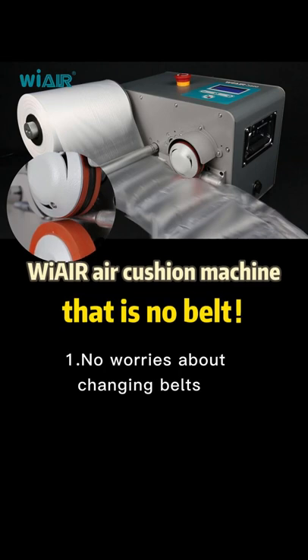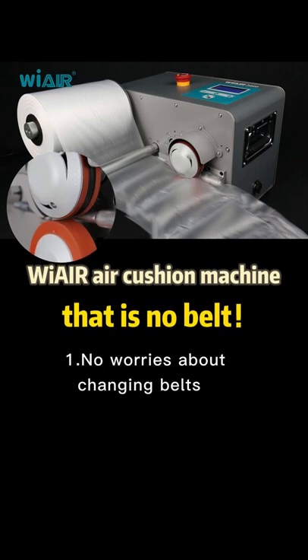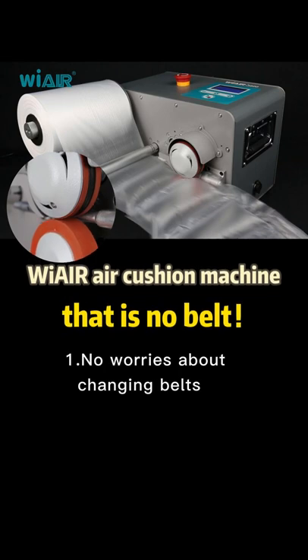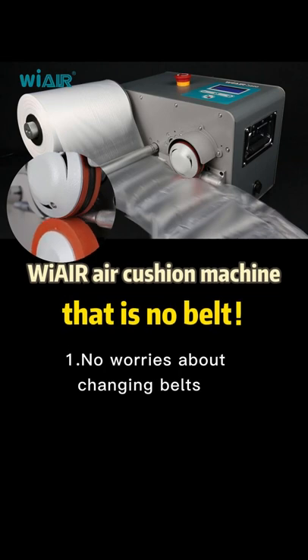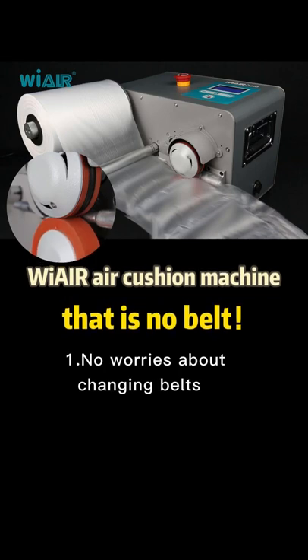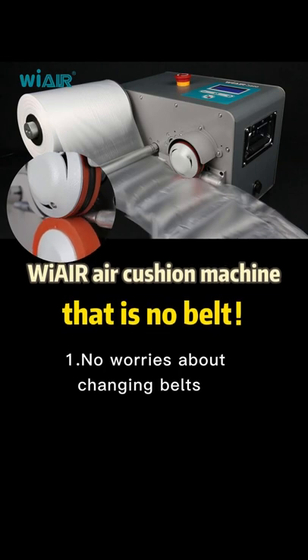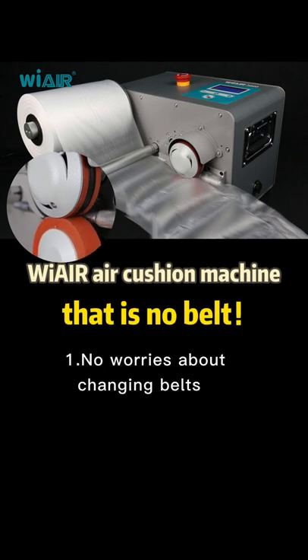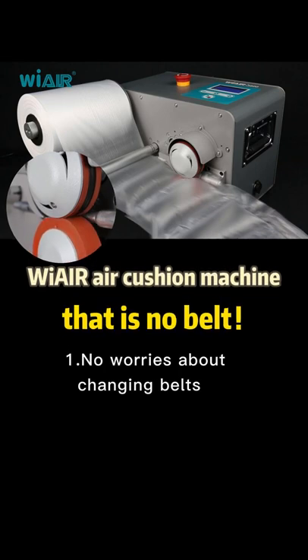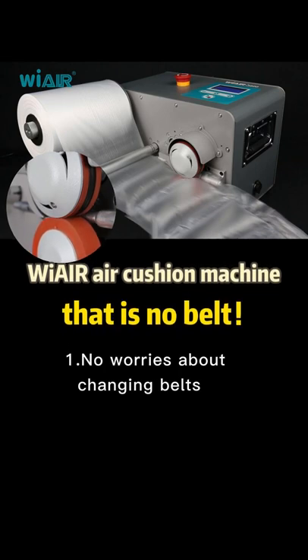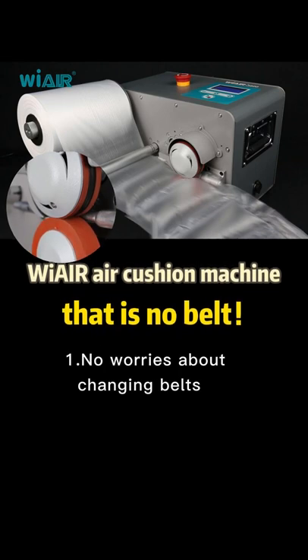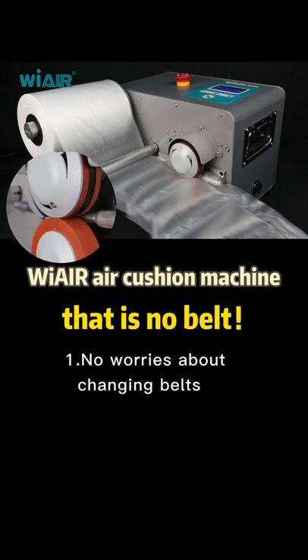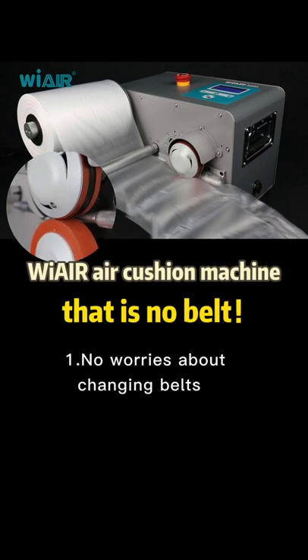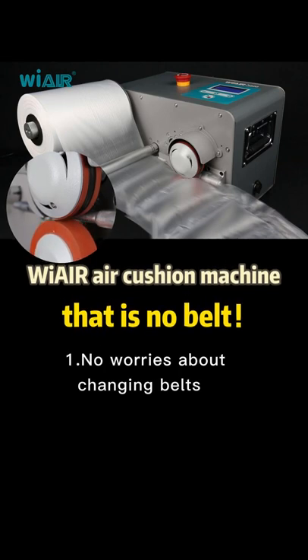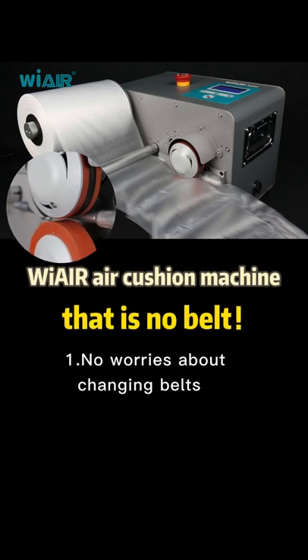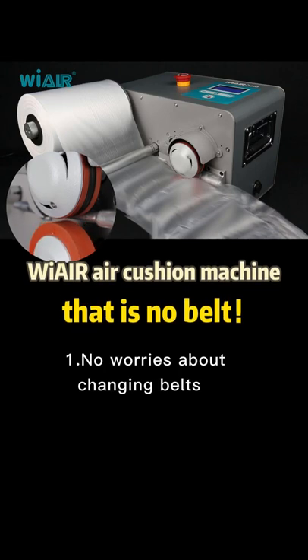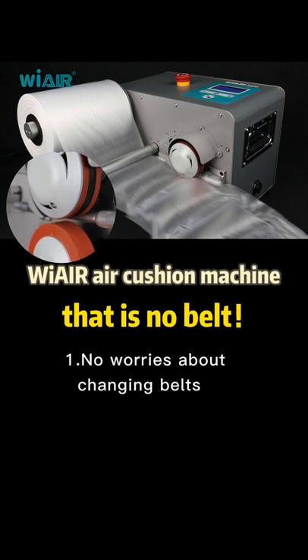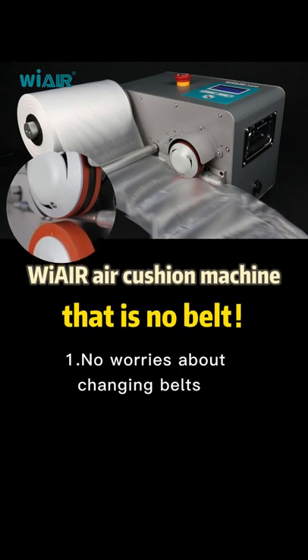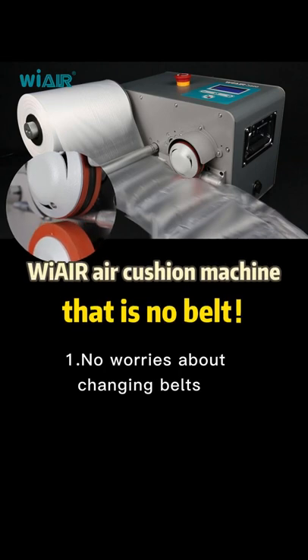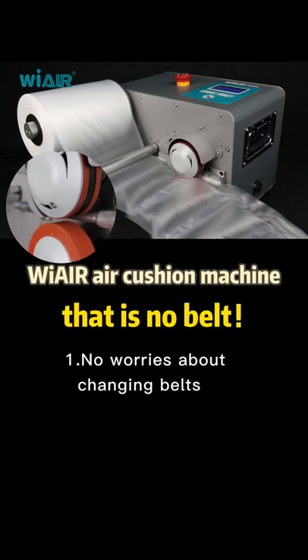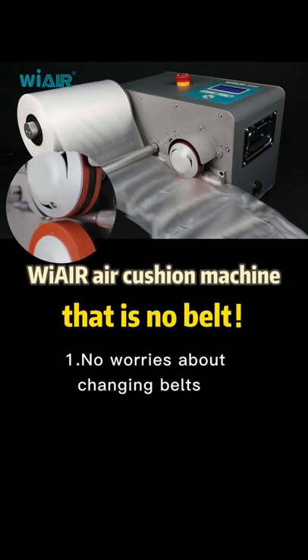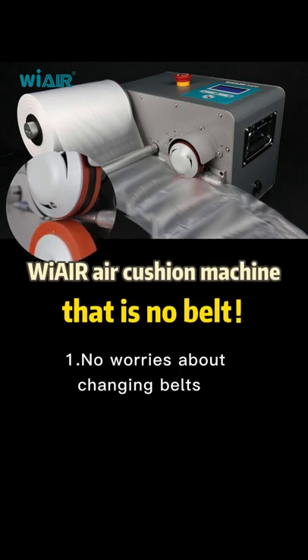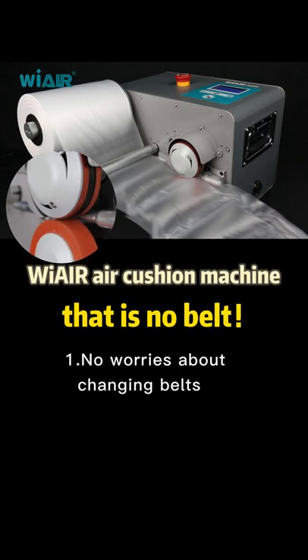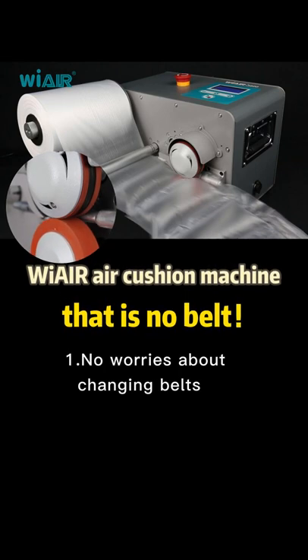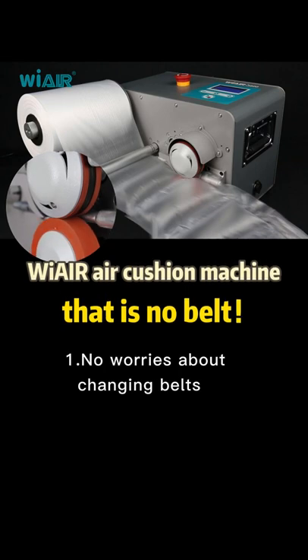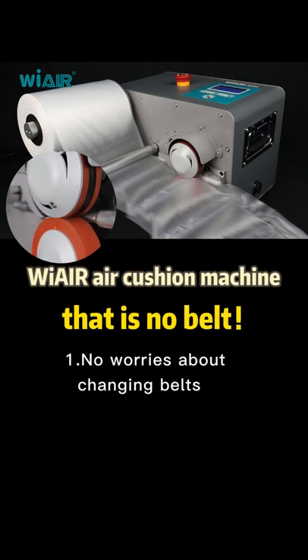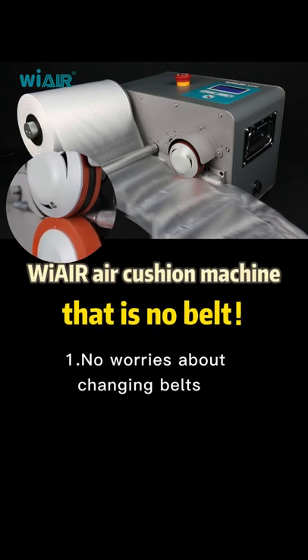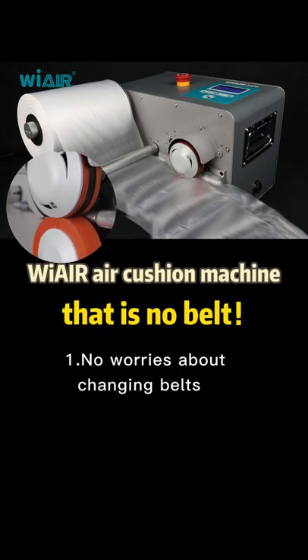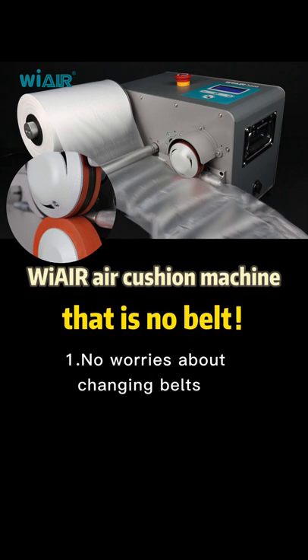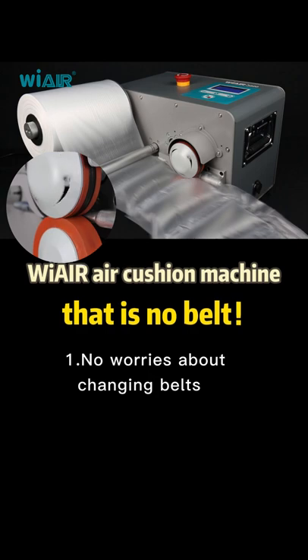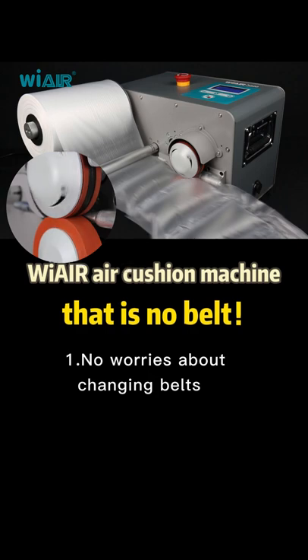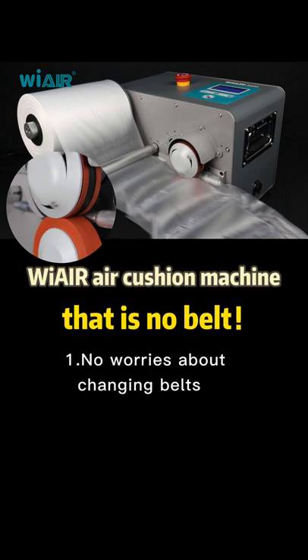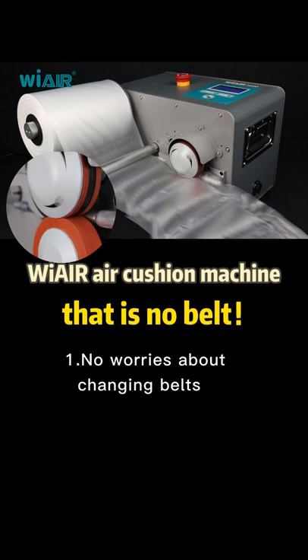Wear air cushion machine — it is no belt. 1. No worries about changing belts.